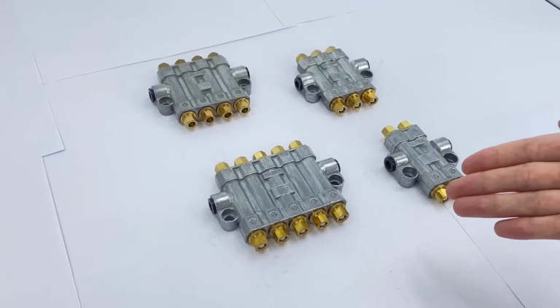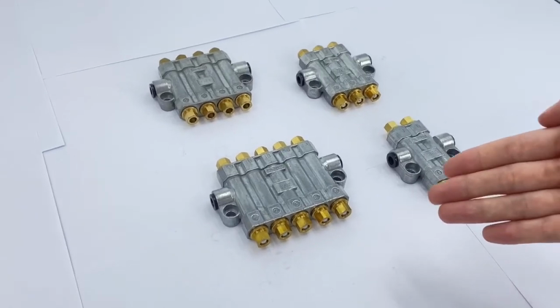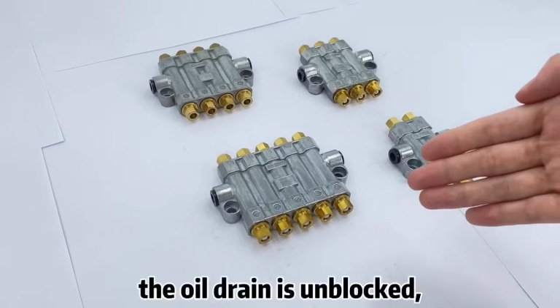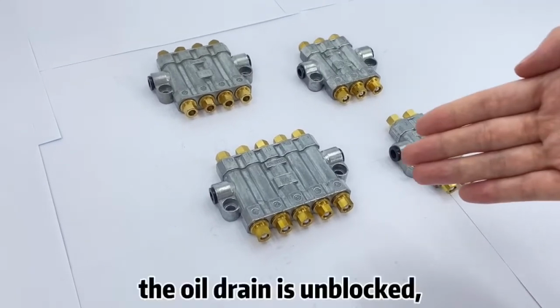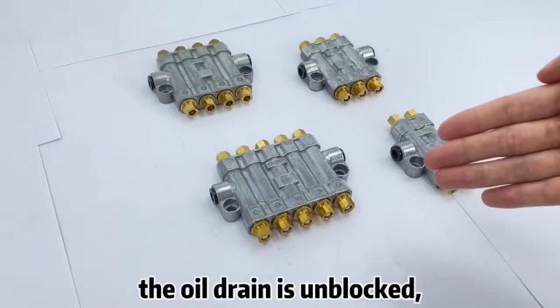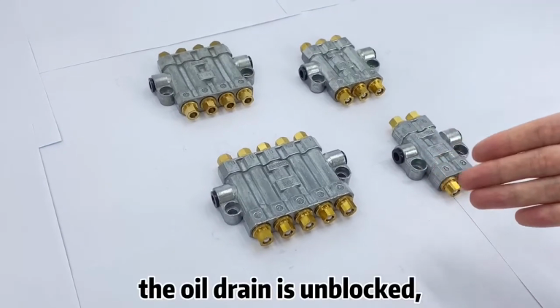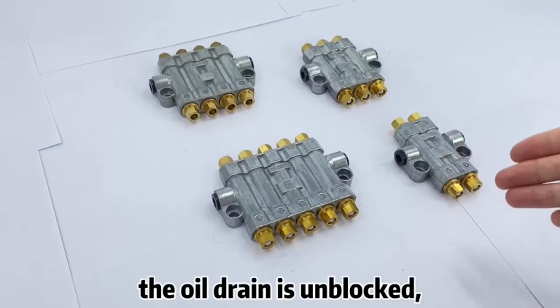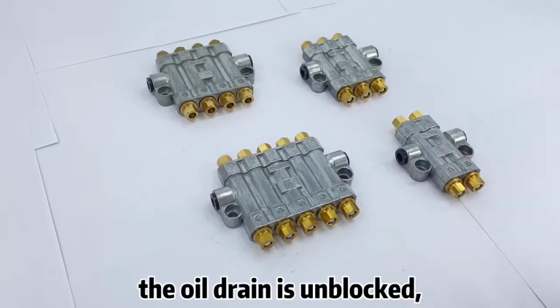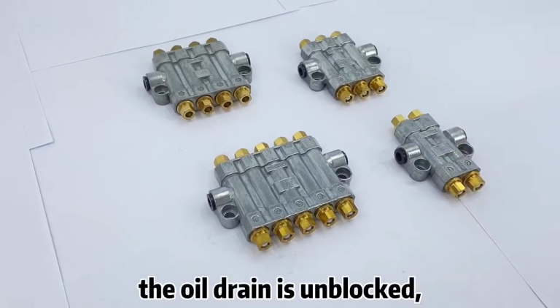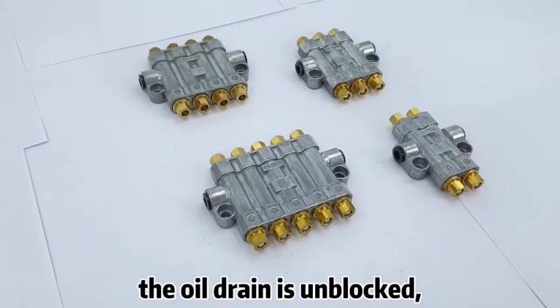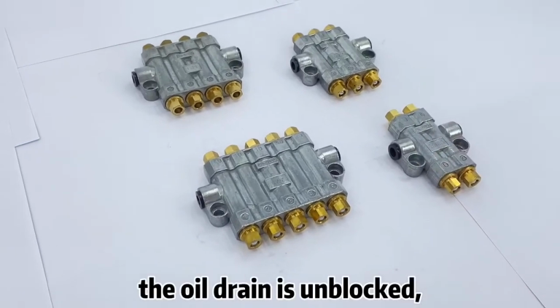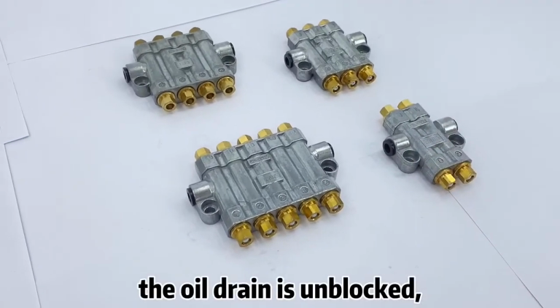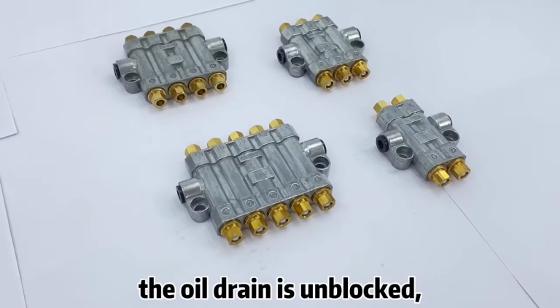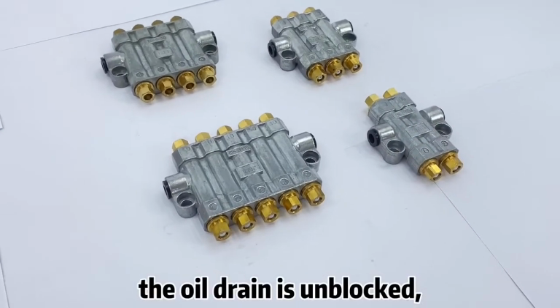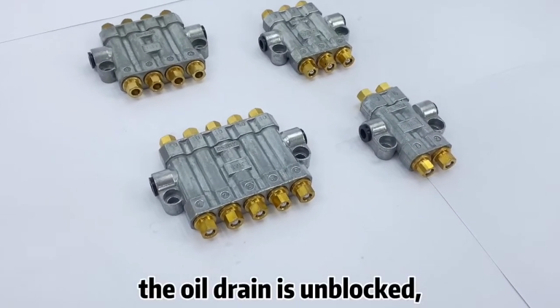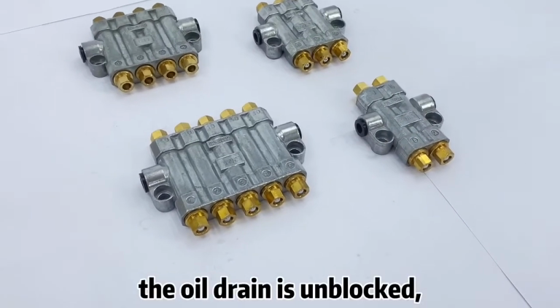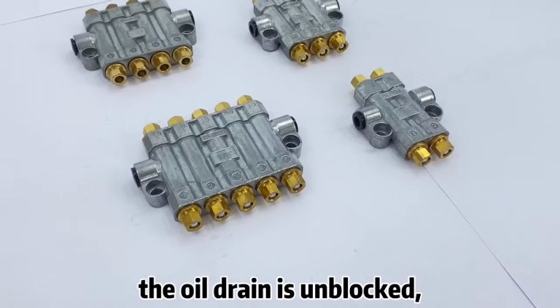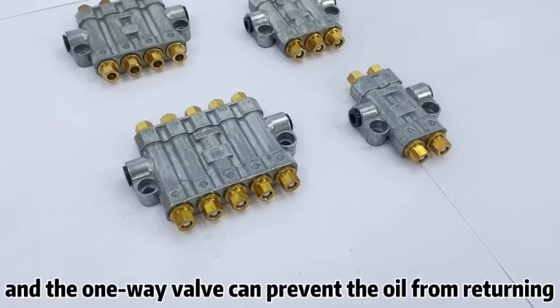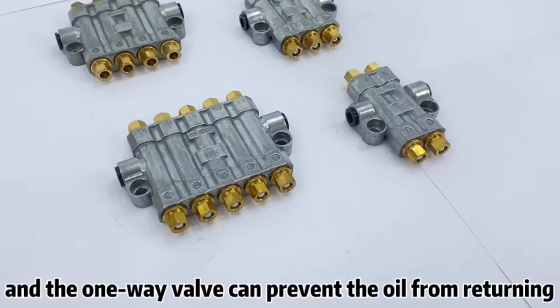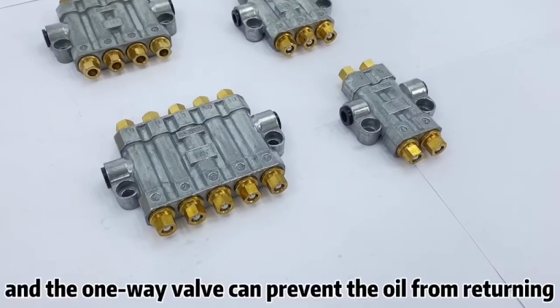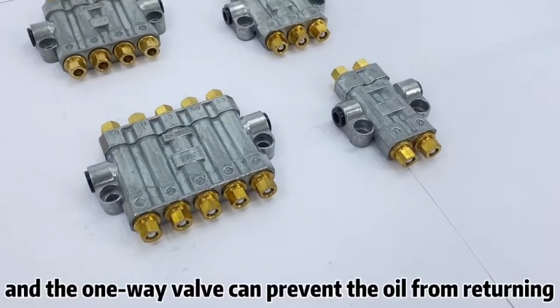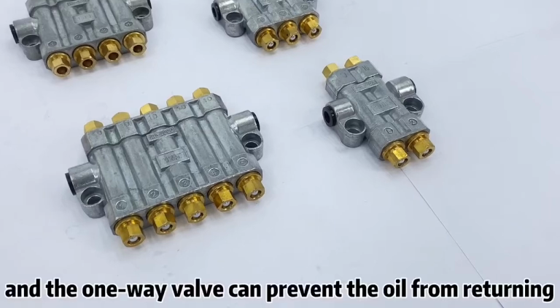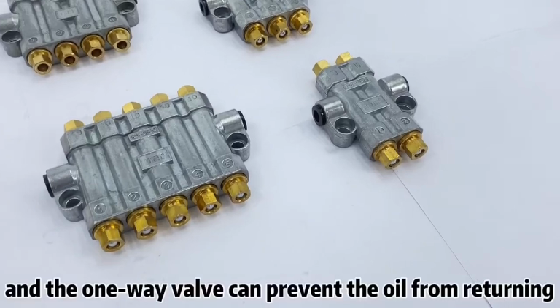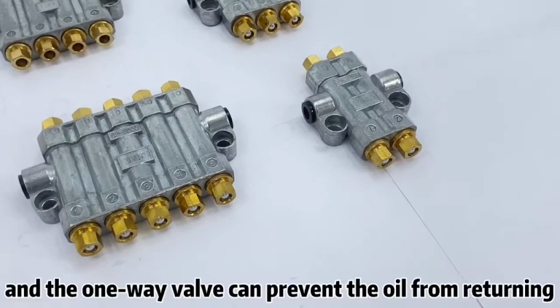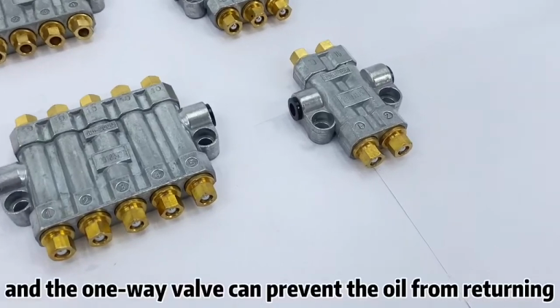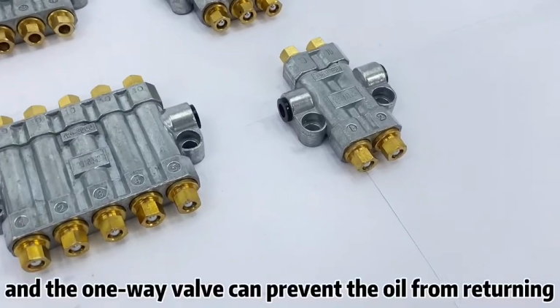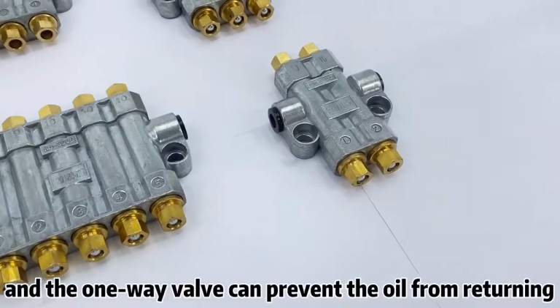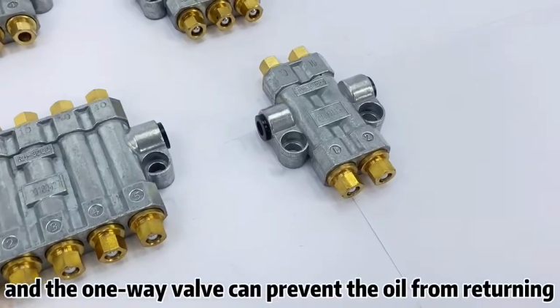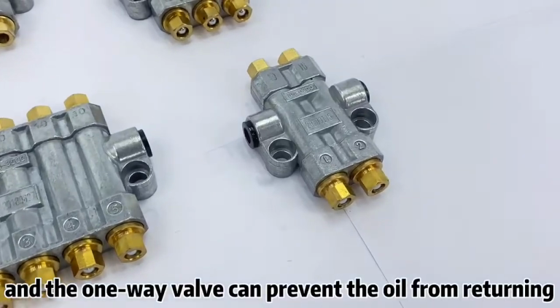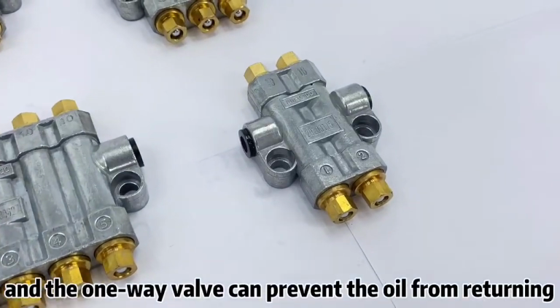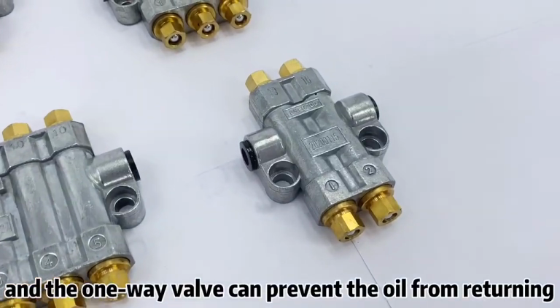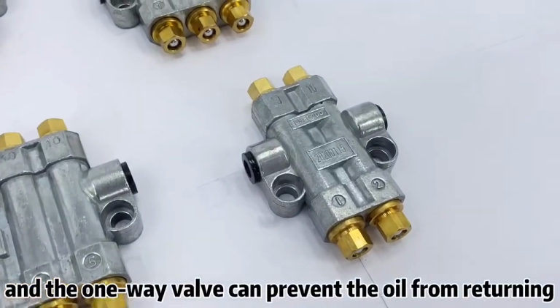The oil drum is unblocked, and the one-way valve can prevent the oil from returning.